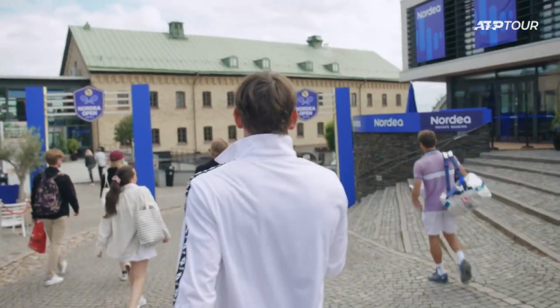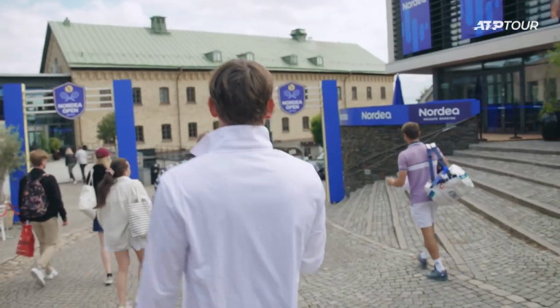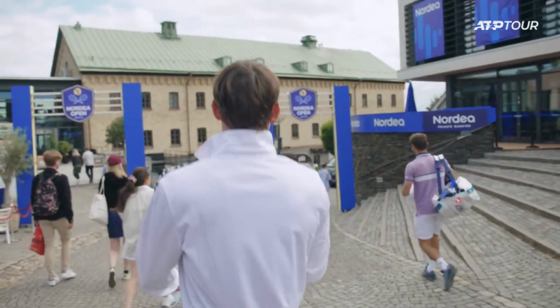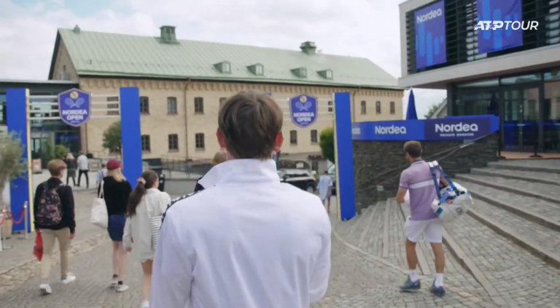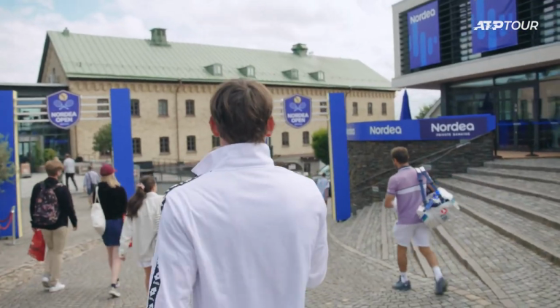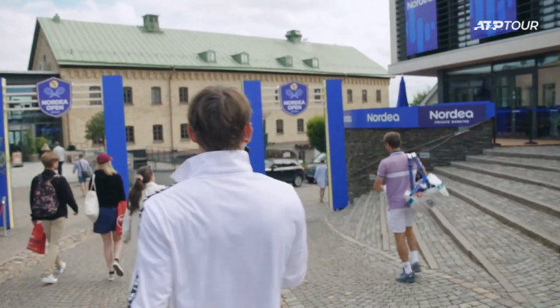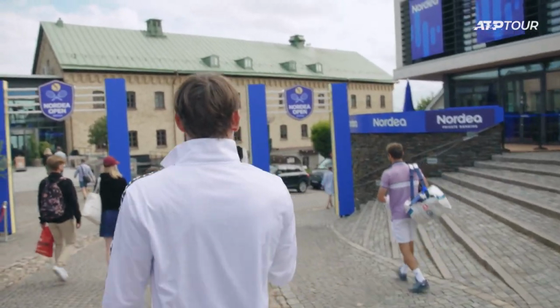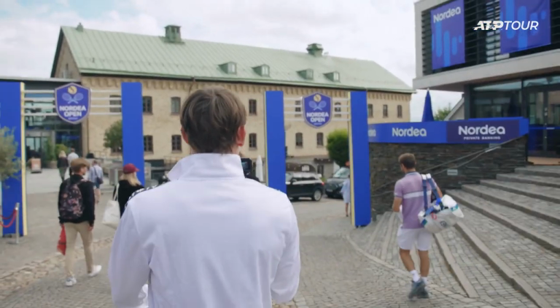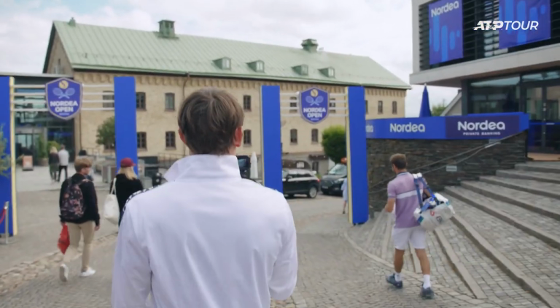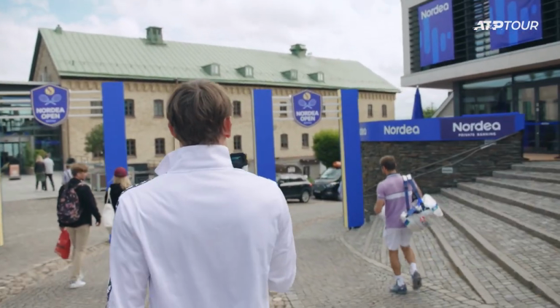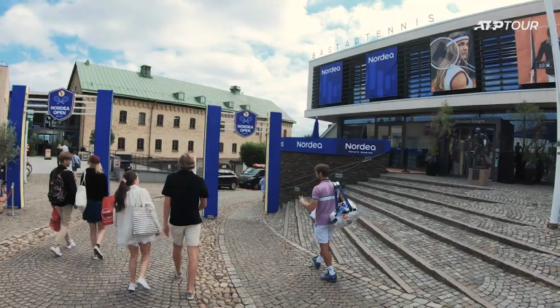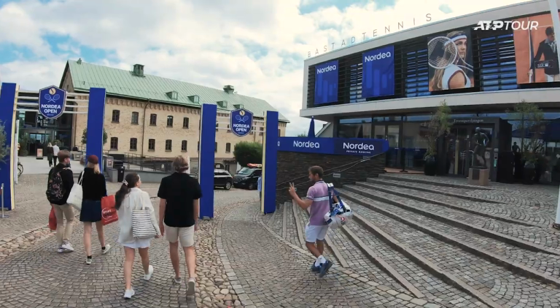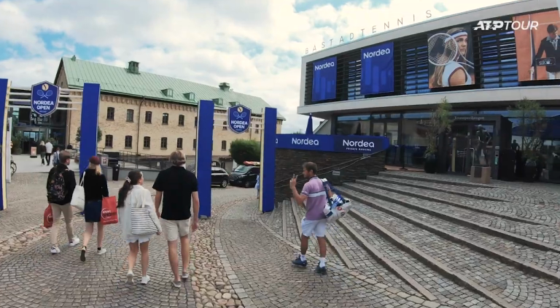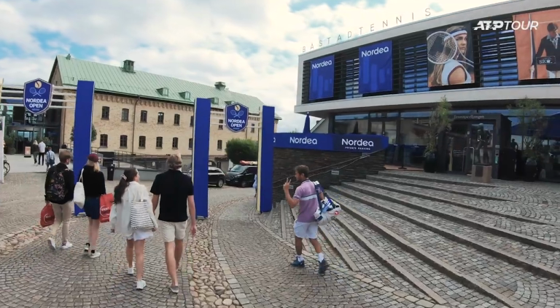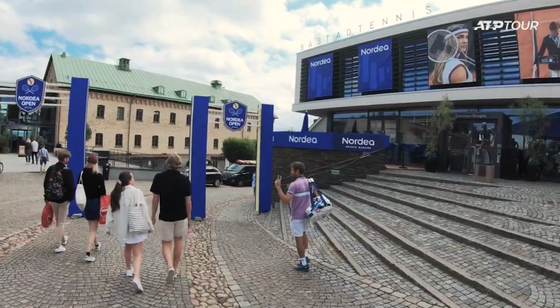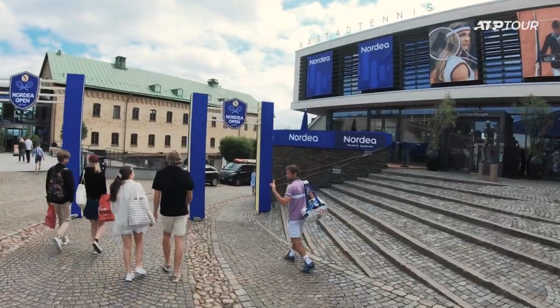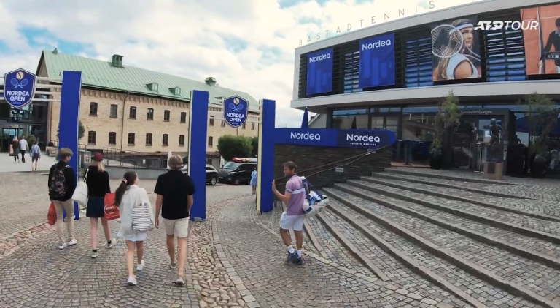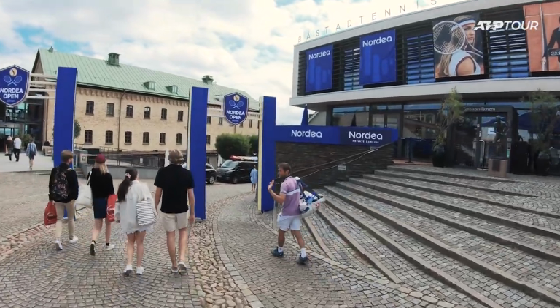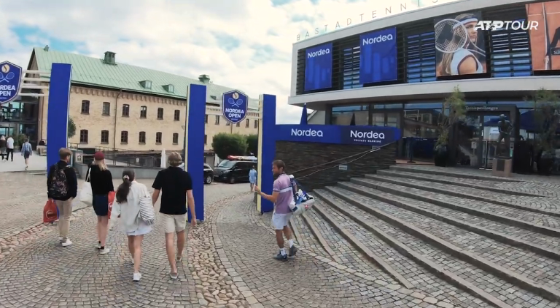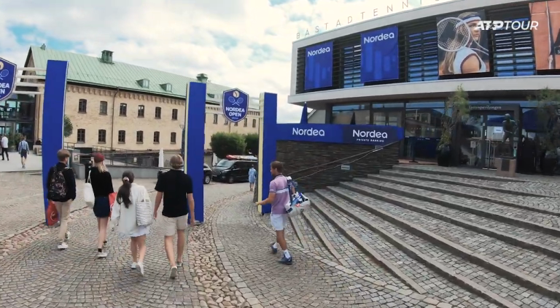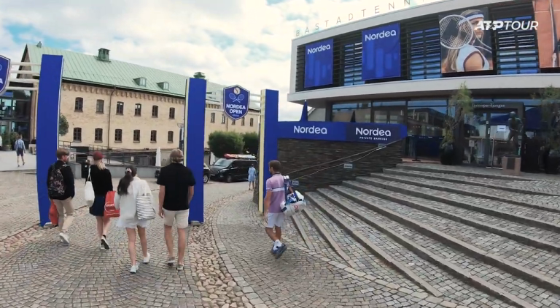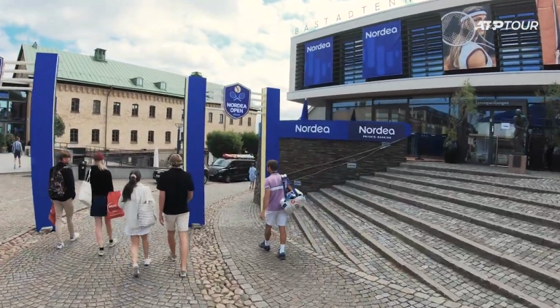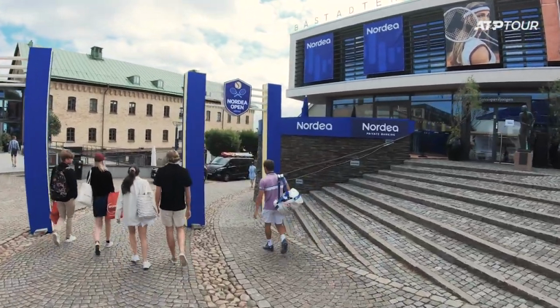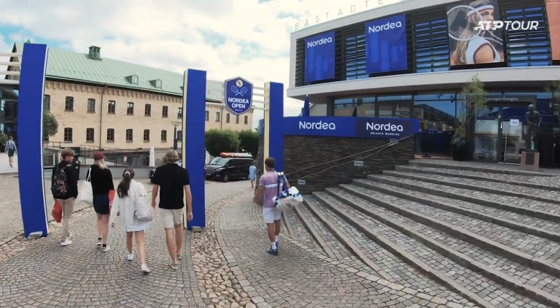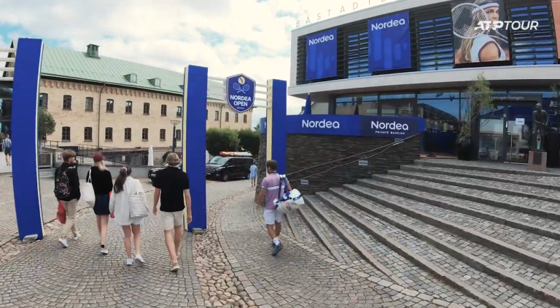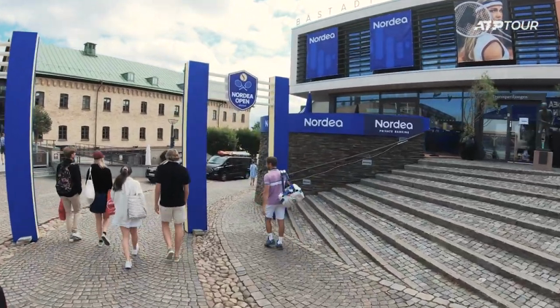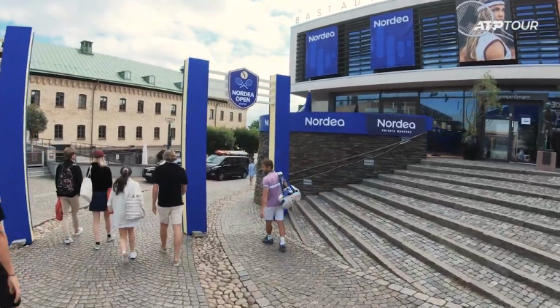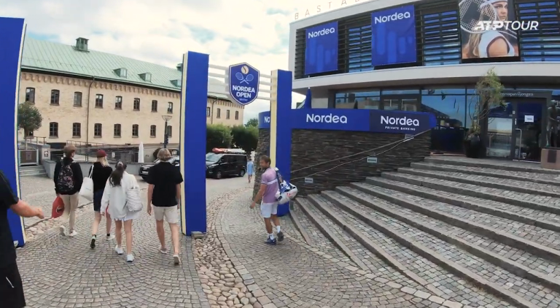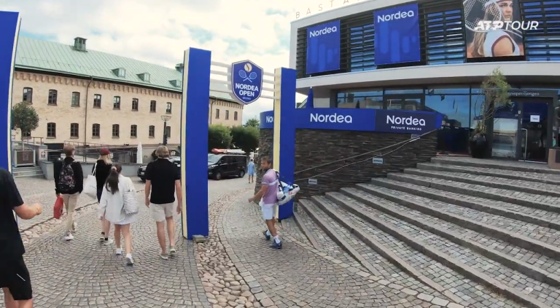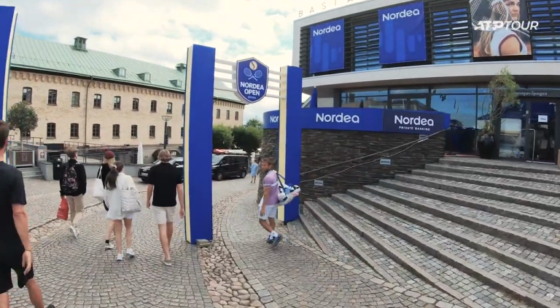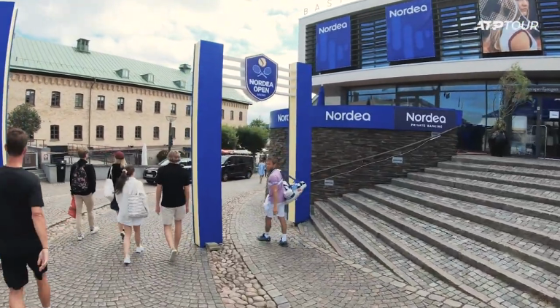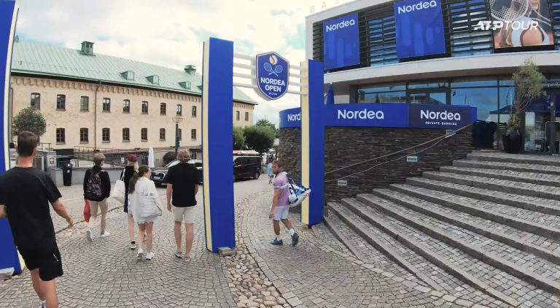There's Radu heading to the practice courts. He's ready to go. Look at him — lilac is definitely his colour.